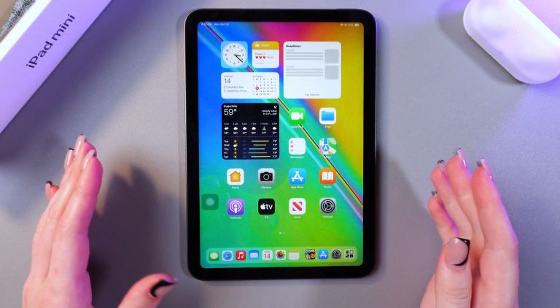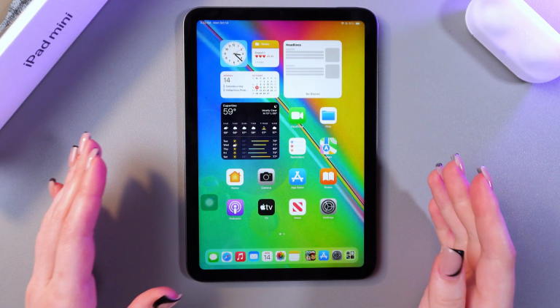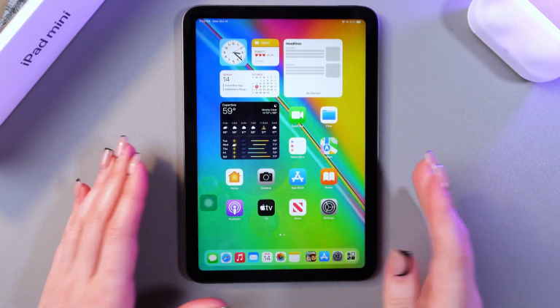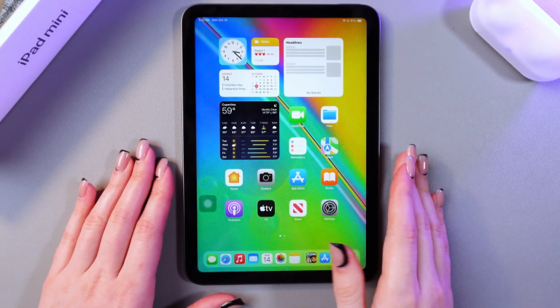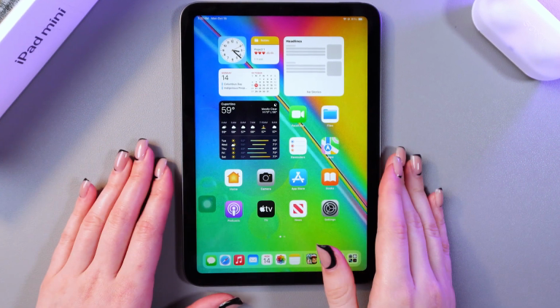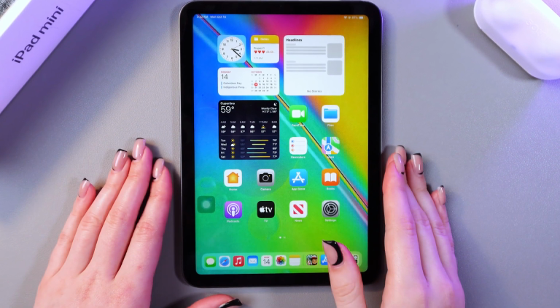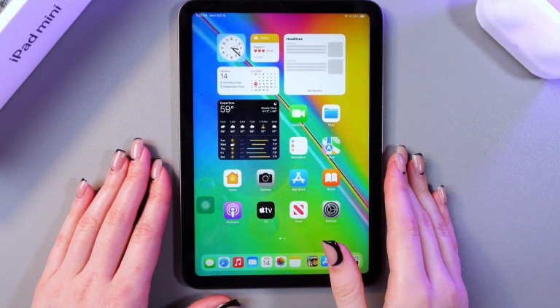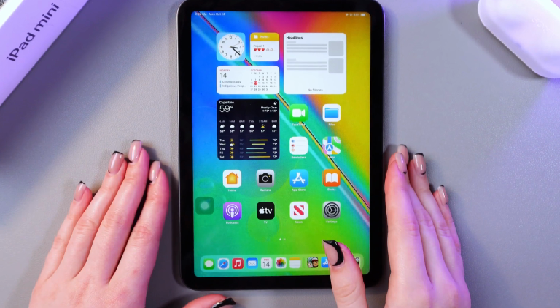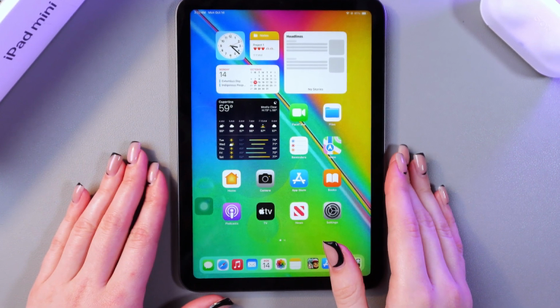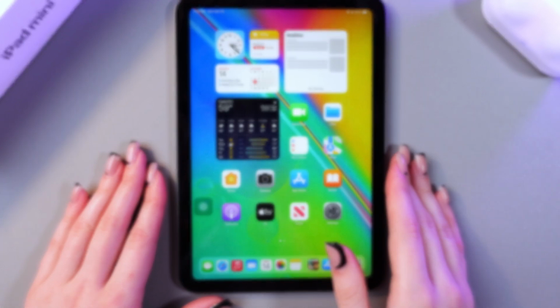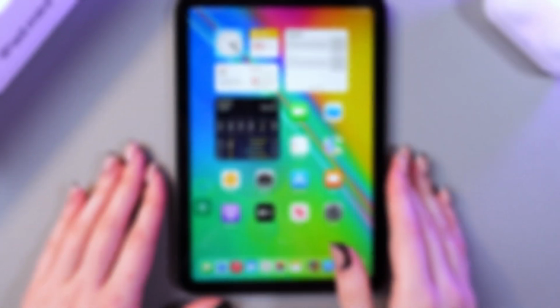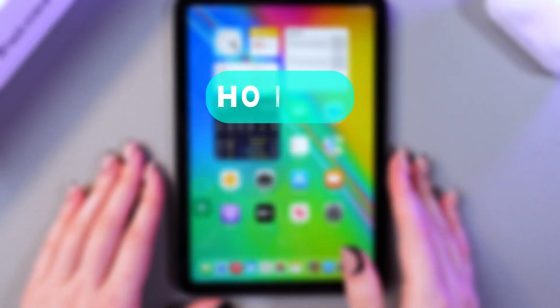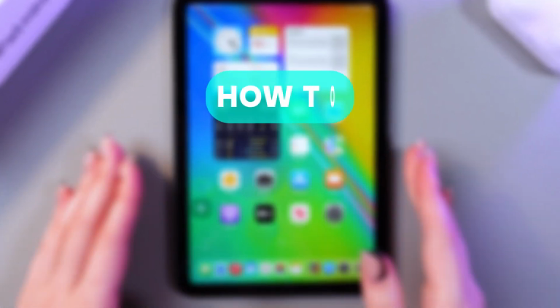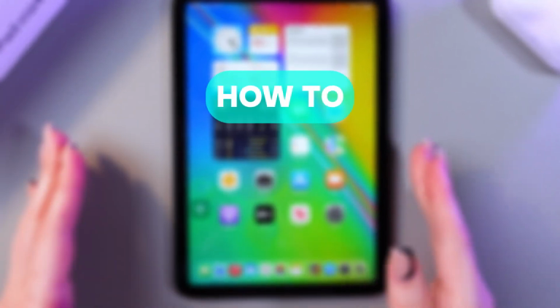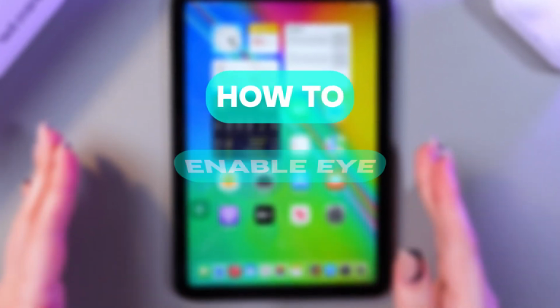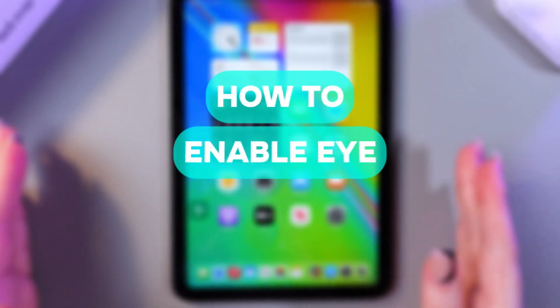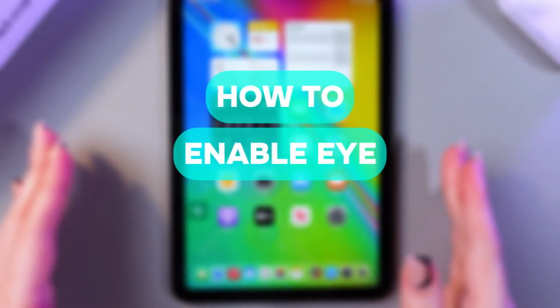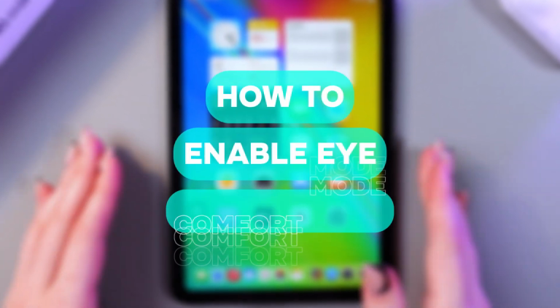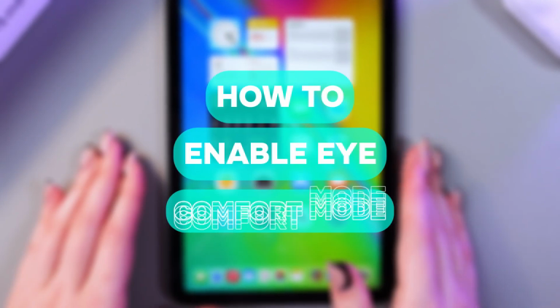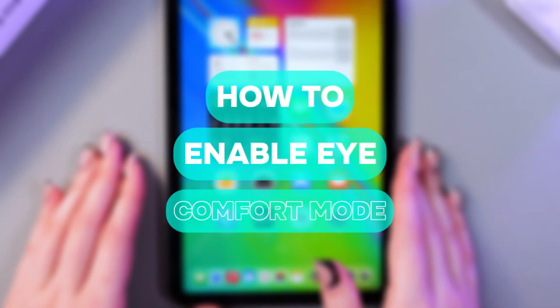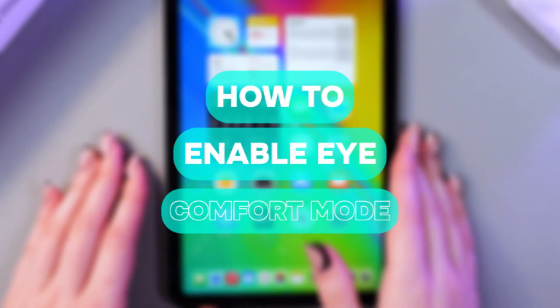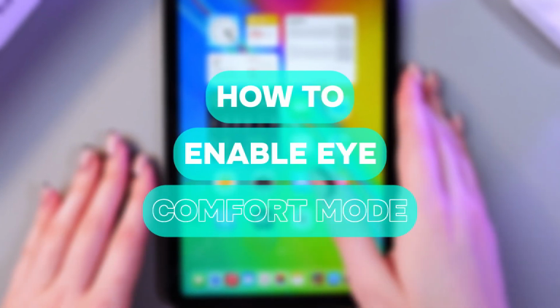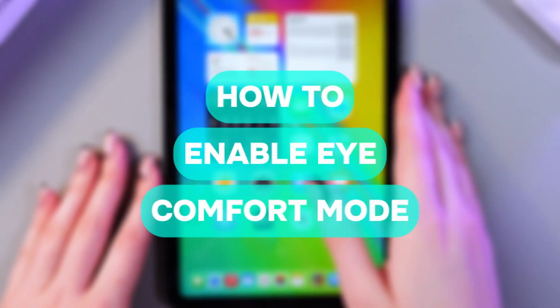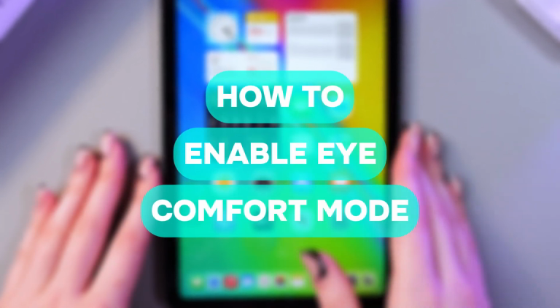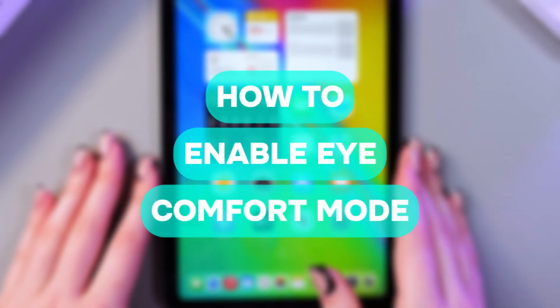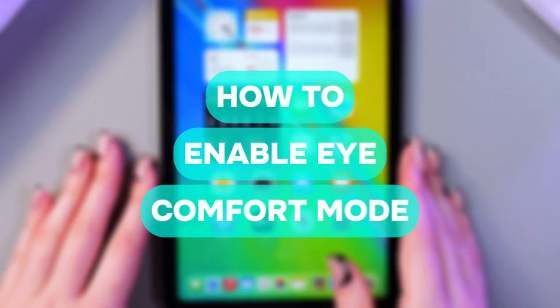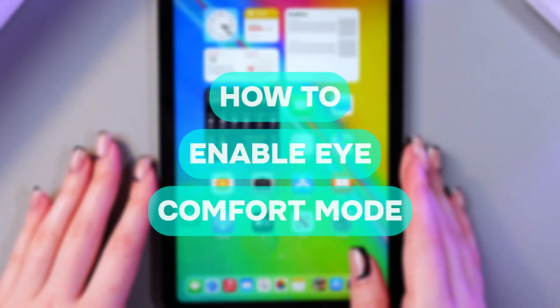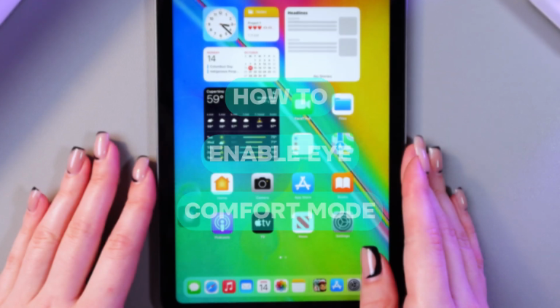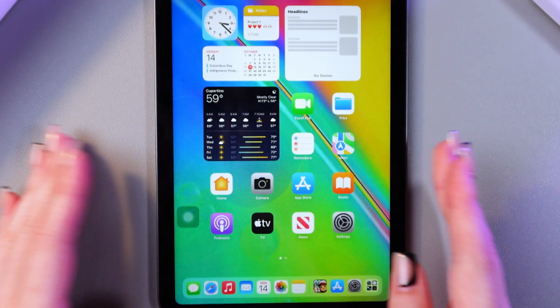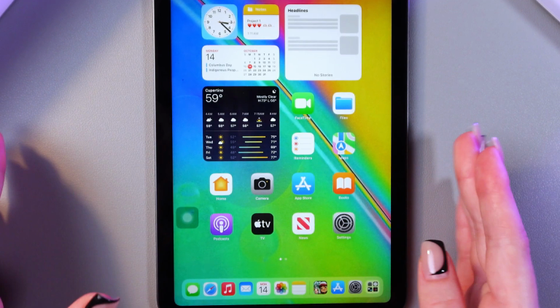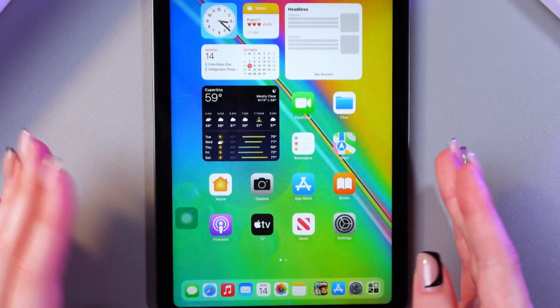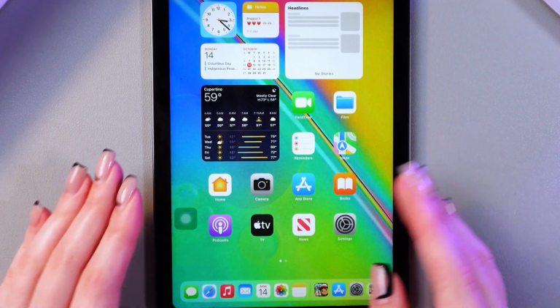Hello there! In this video I want to show you how to enable iComfort mode on your iPad mini 6. Let's get started!